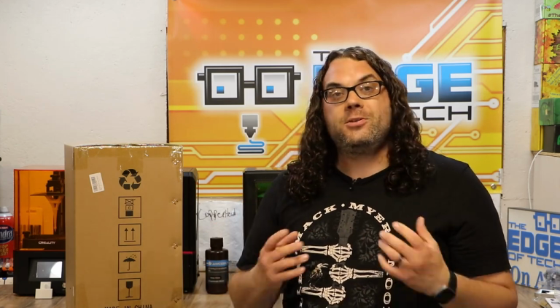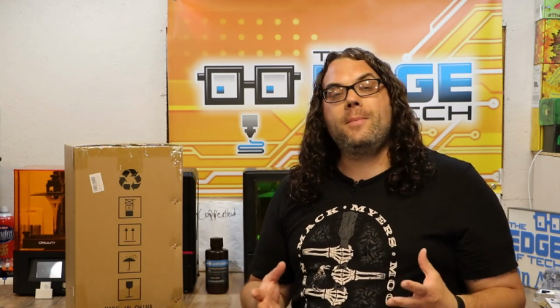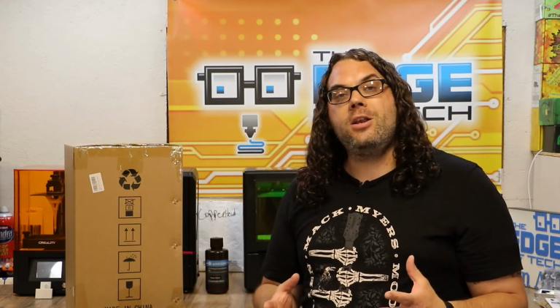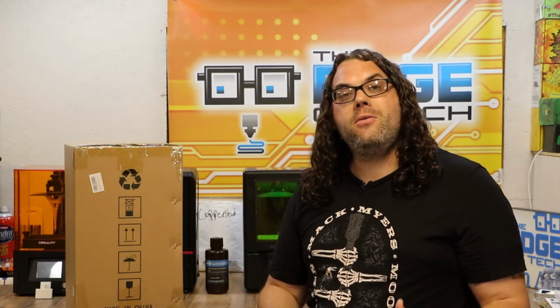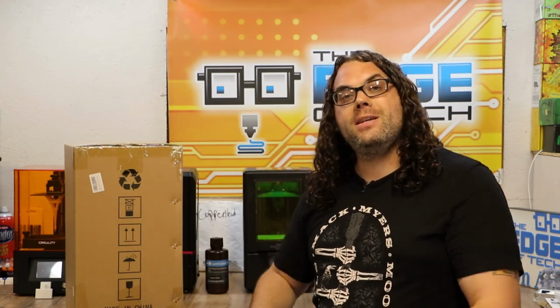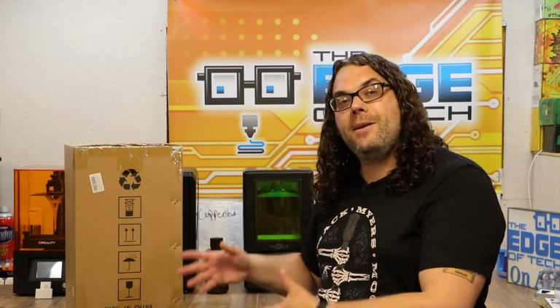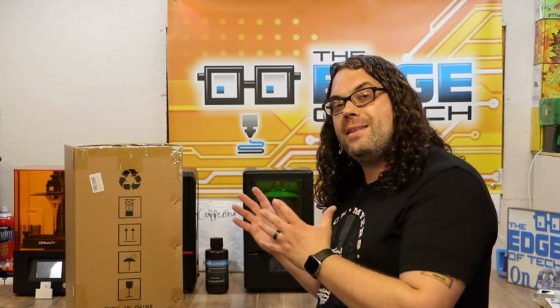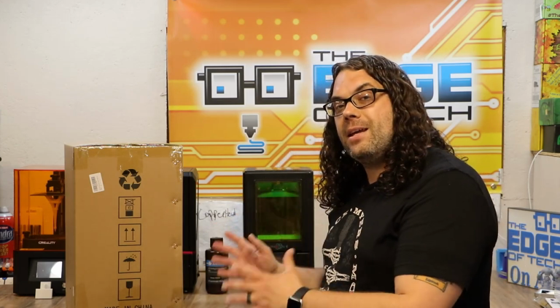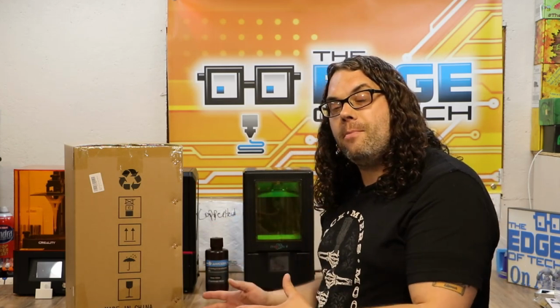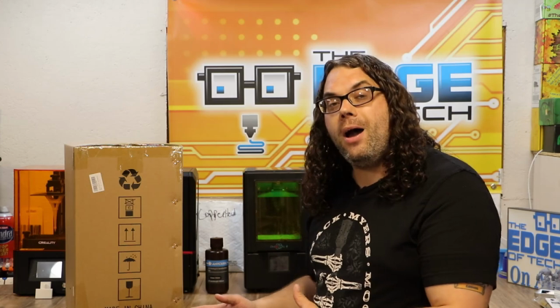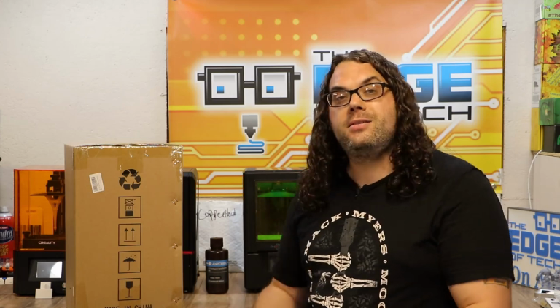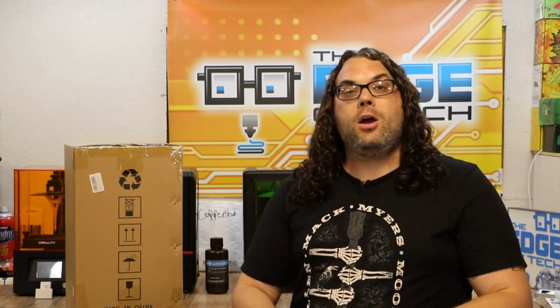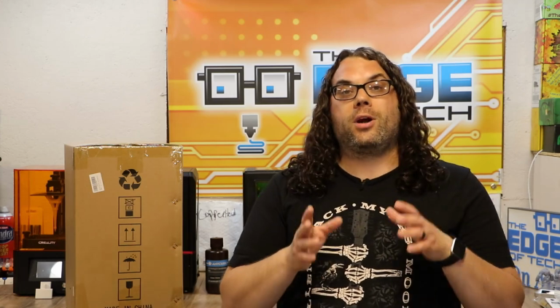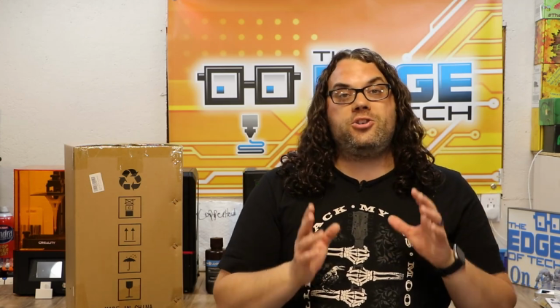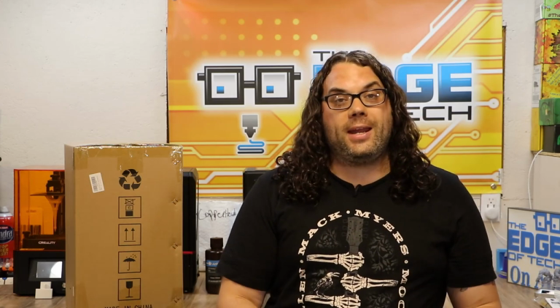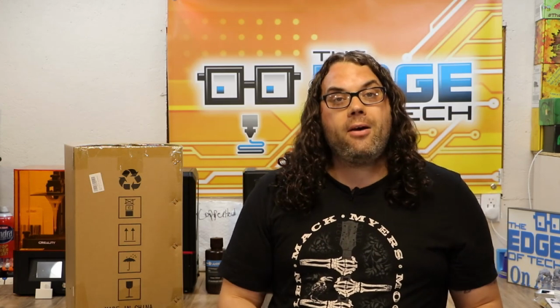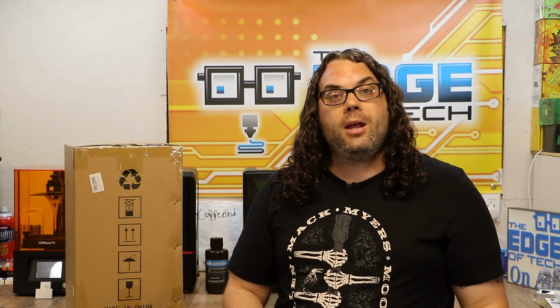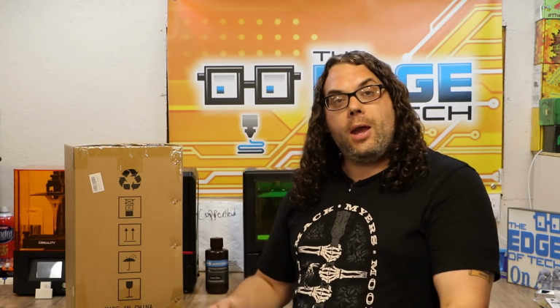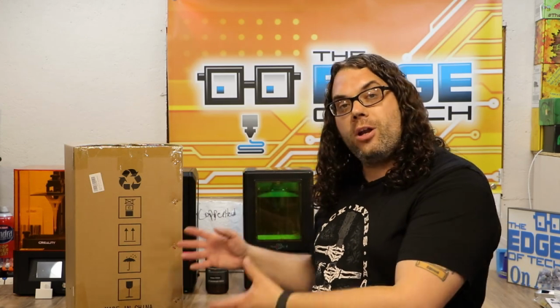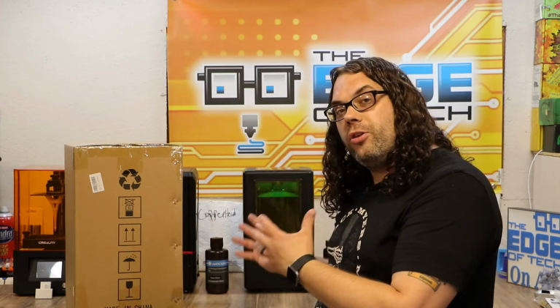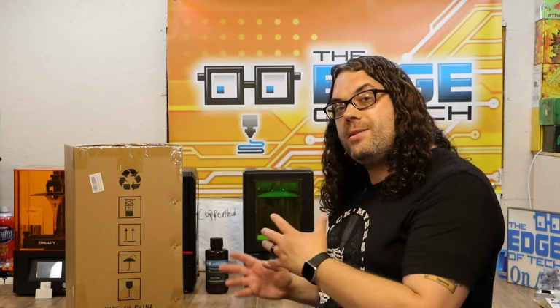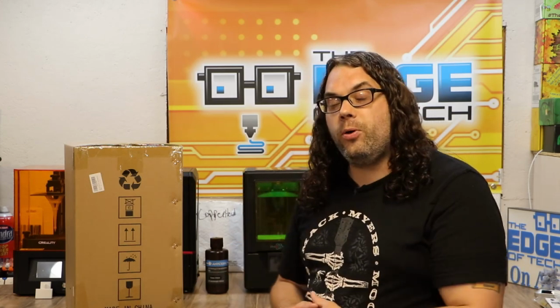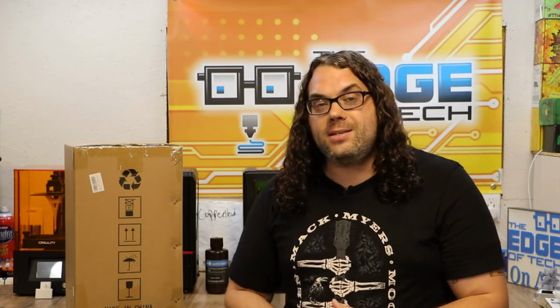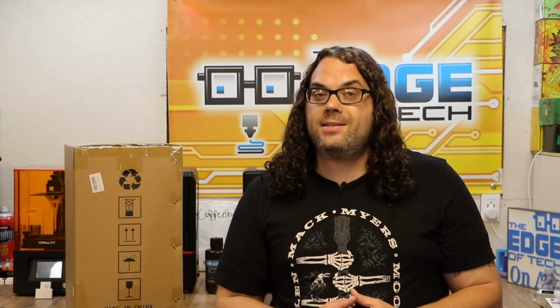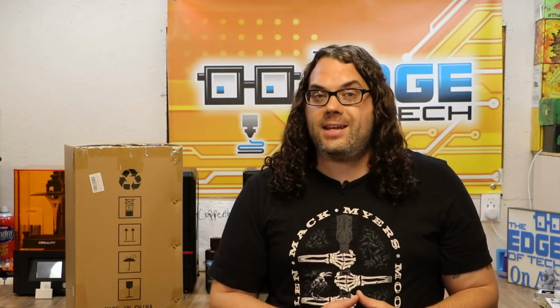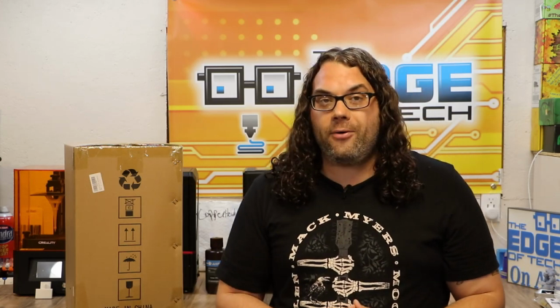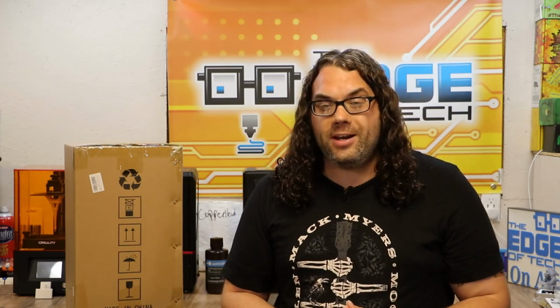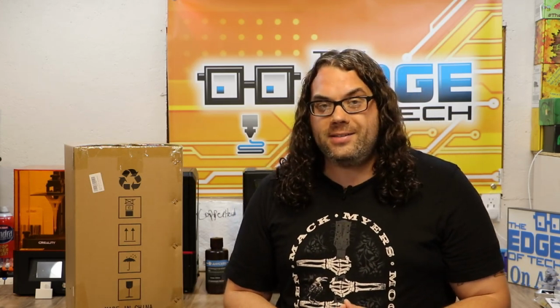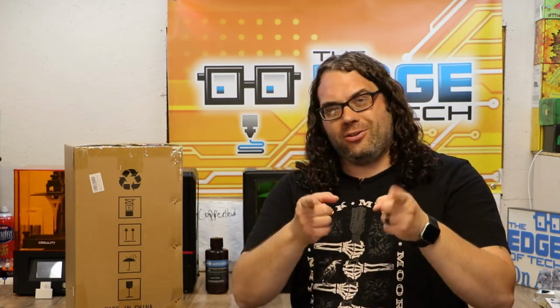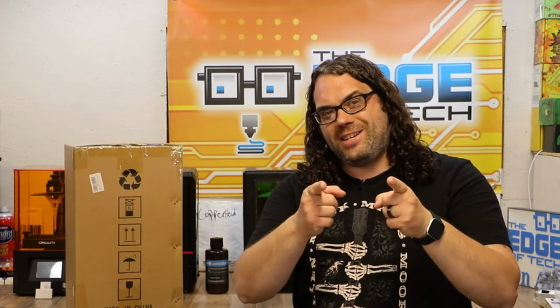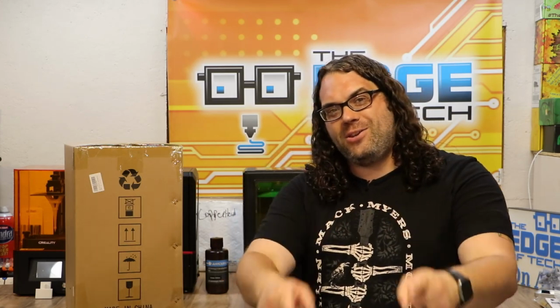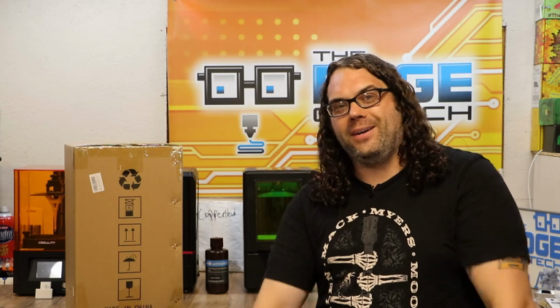So what I'm gonna do is get this thing unboxed. We're gonna check it out and we're gonna clean some prints to see how it does. Let's get to it.